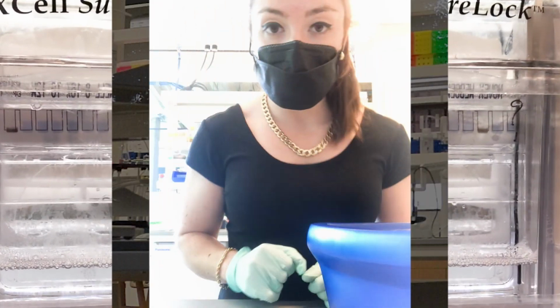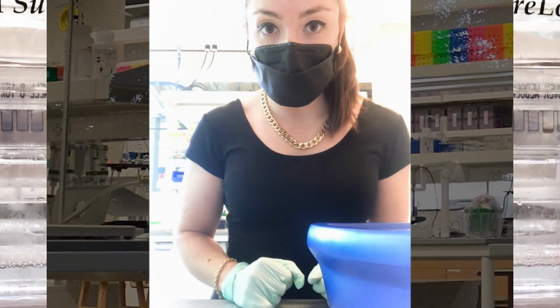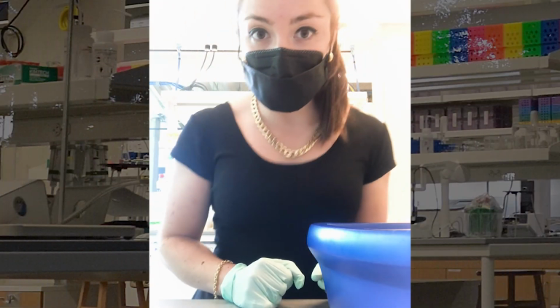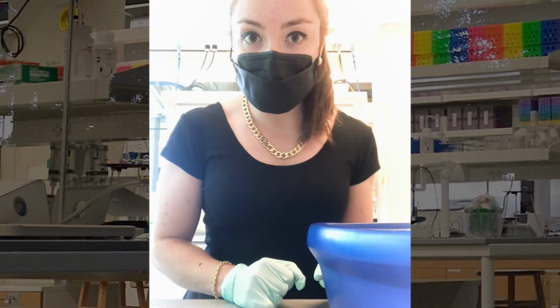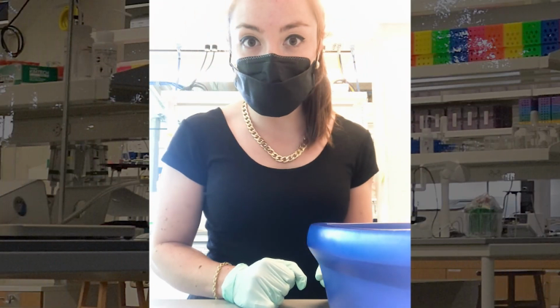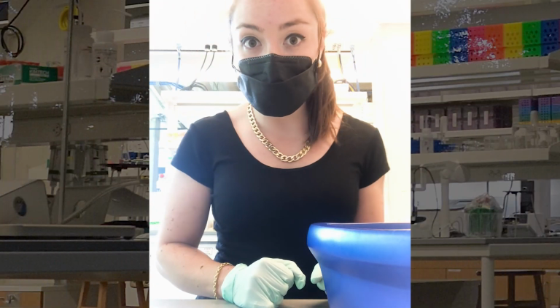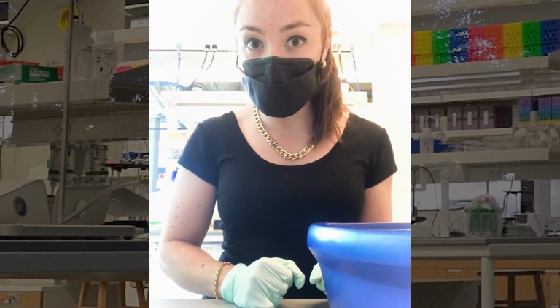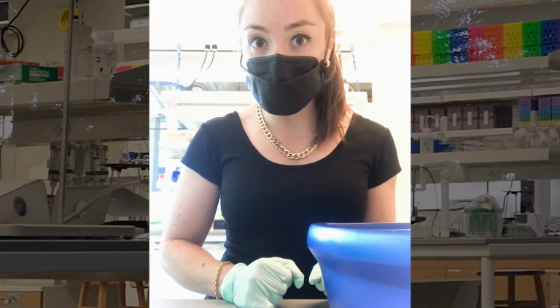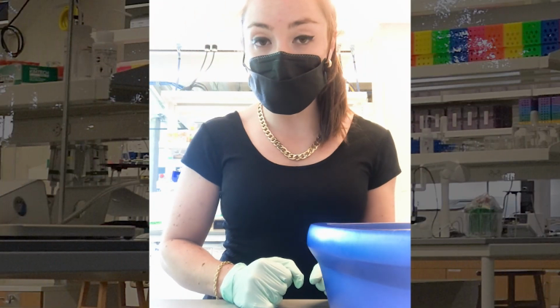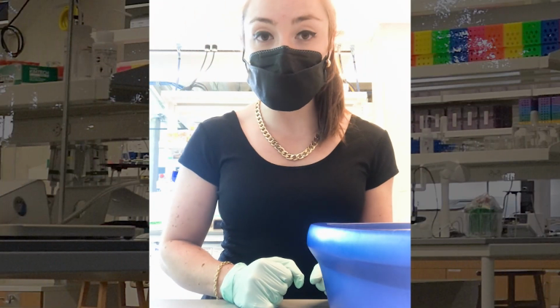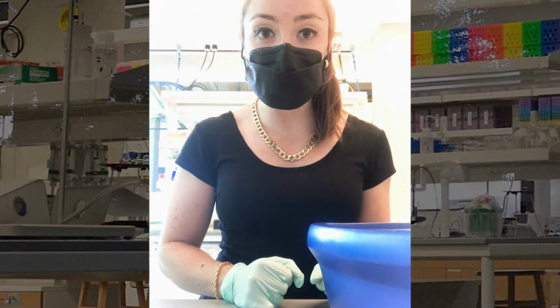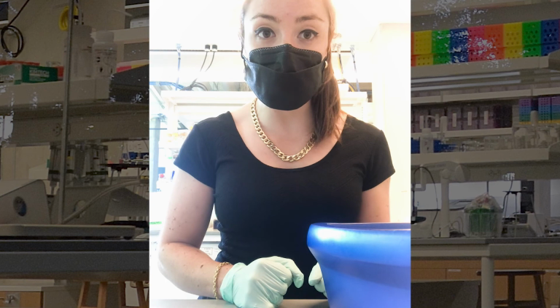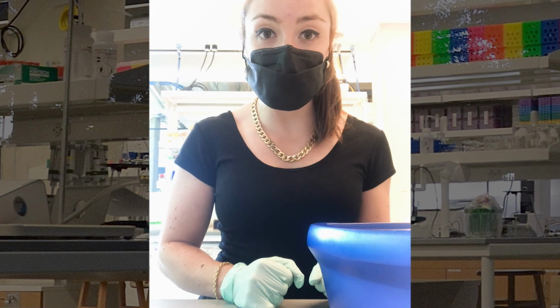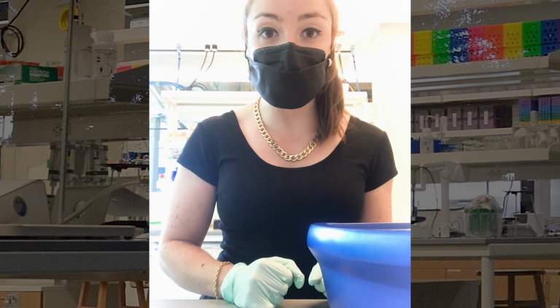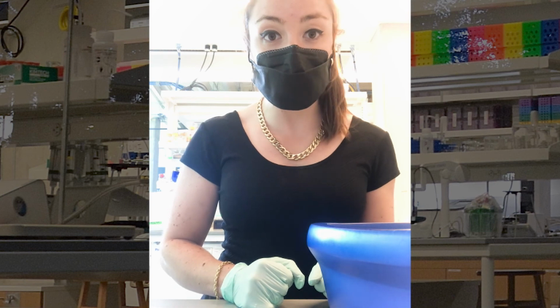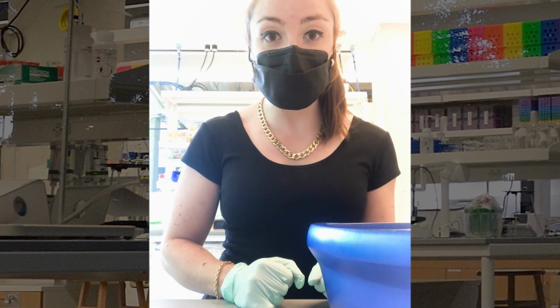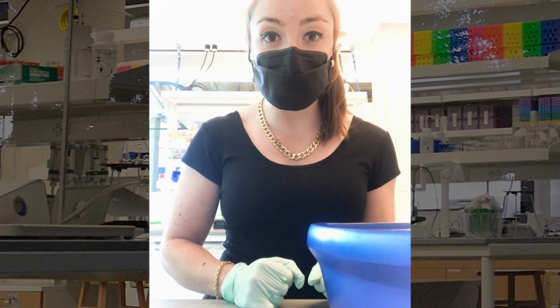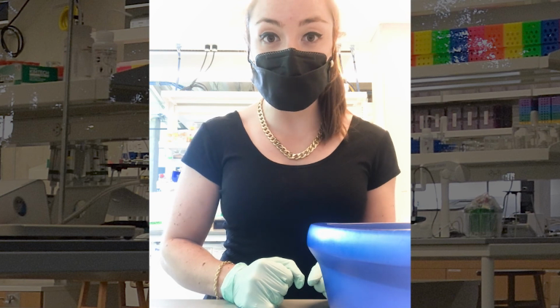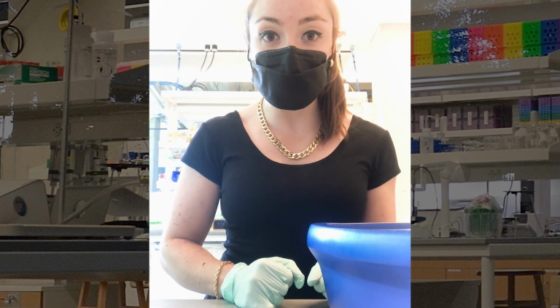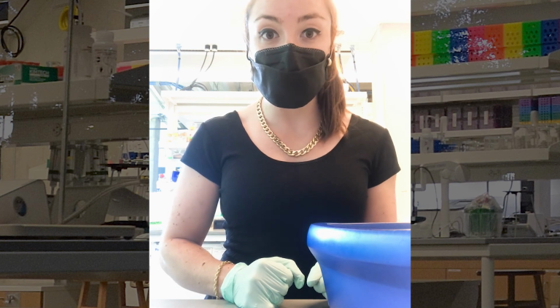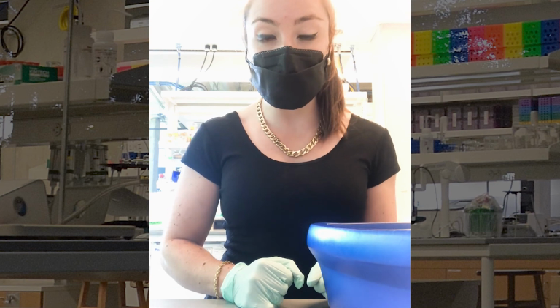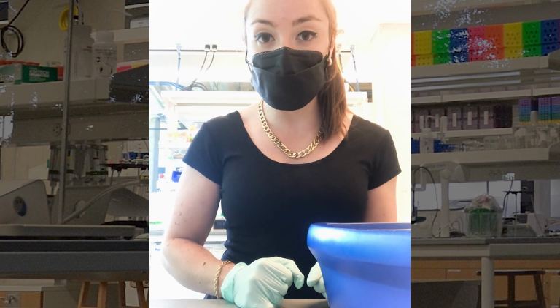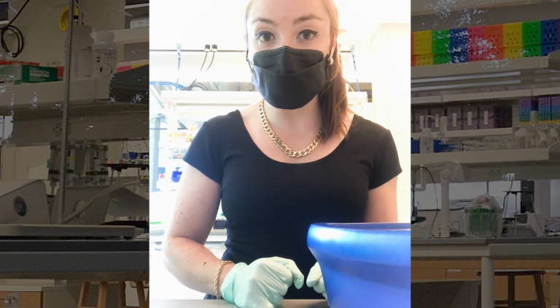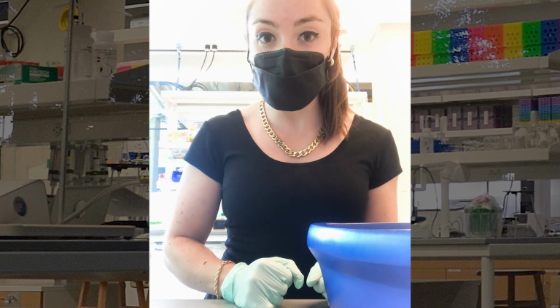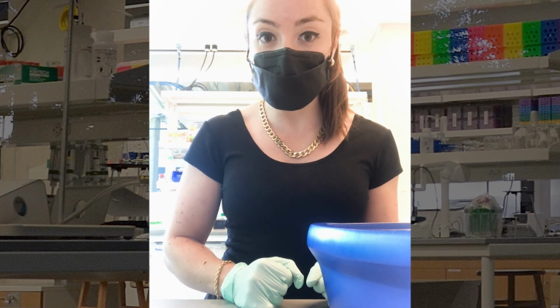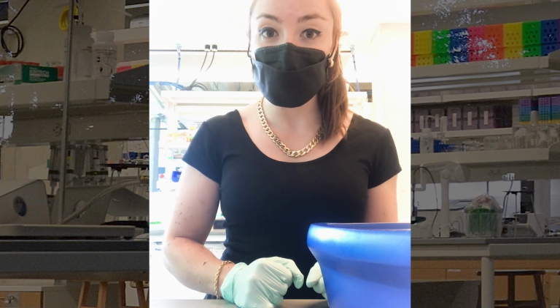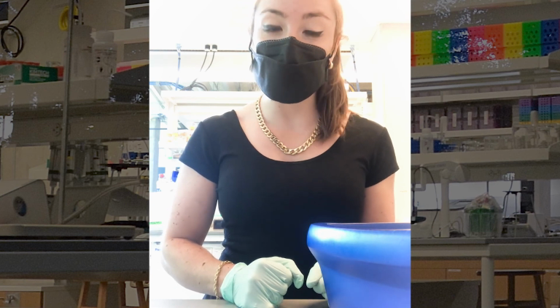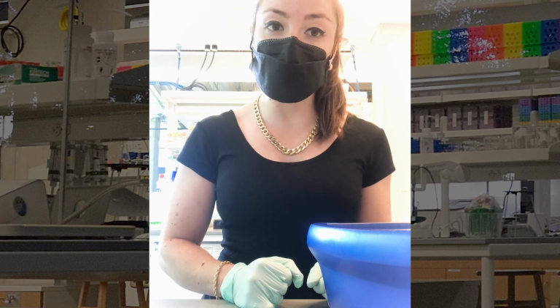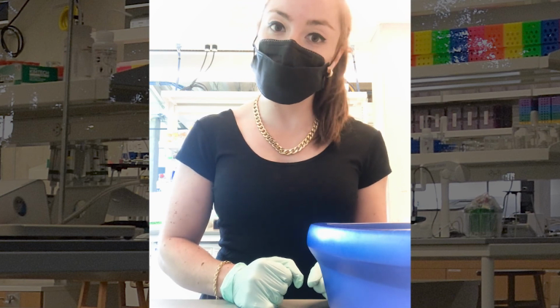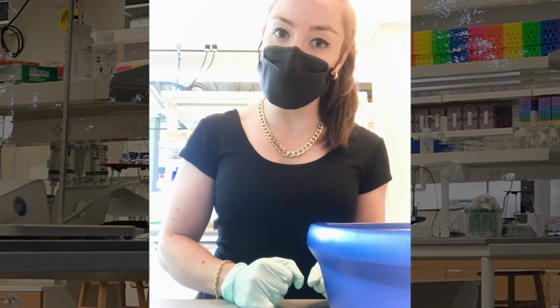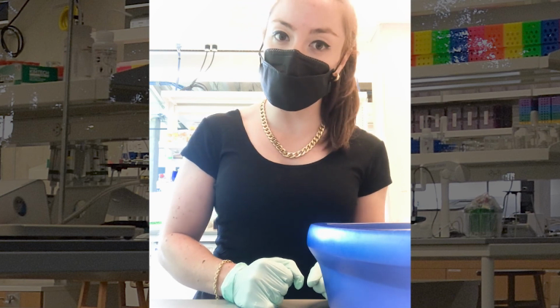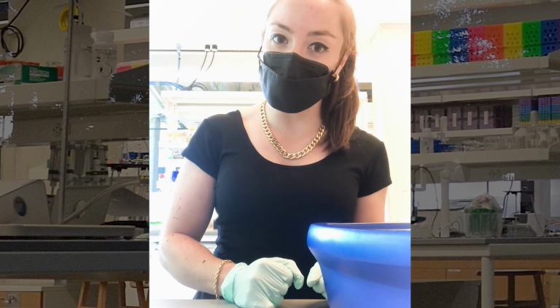I'm also going to set up qPCR, which is a way to measure the mRNA levels of particular genes in the genotypes of interest.